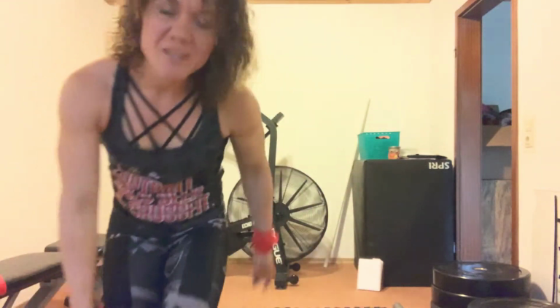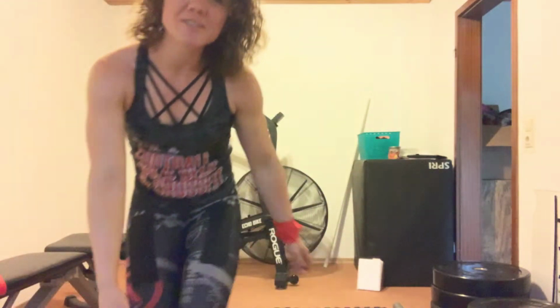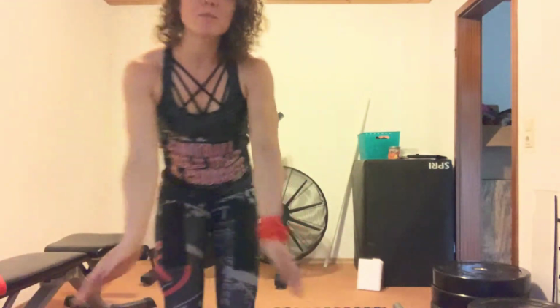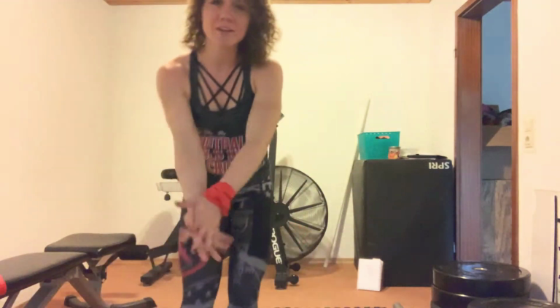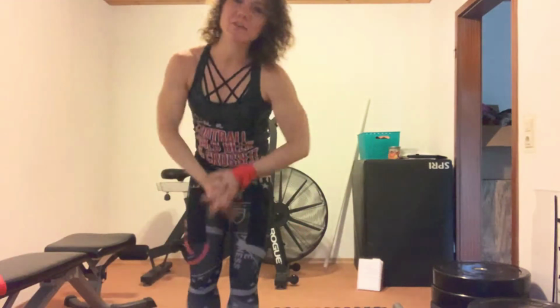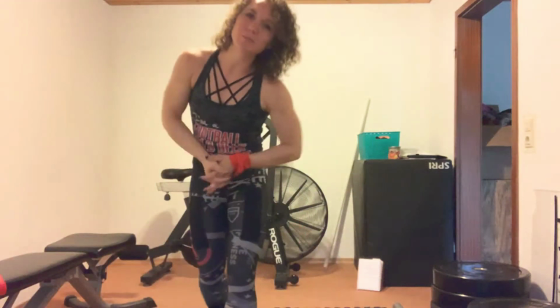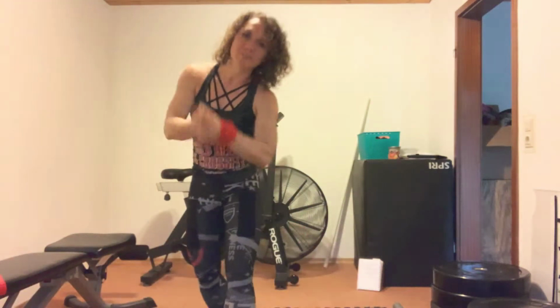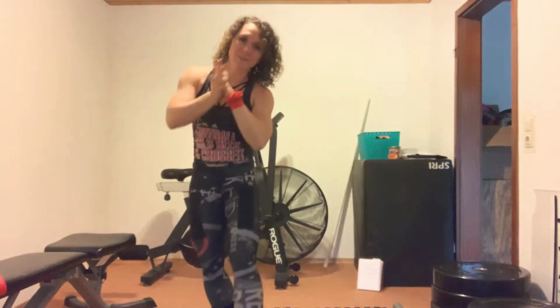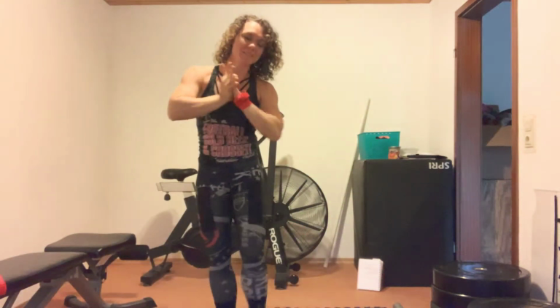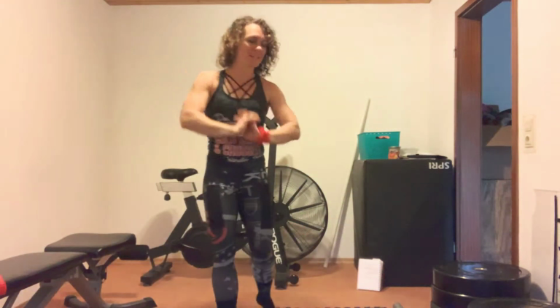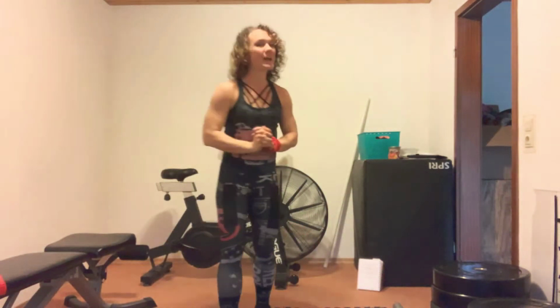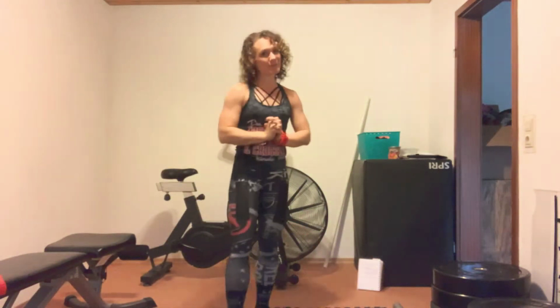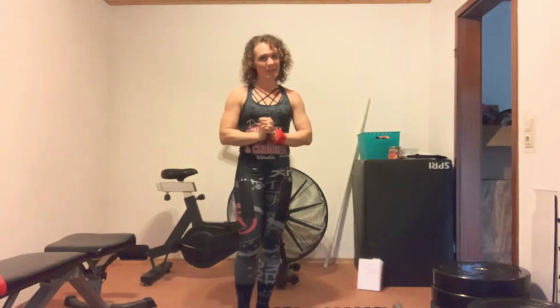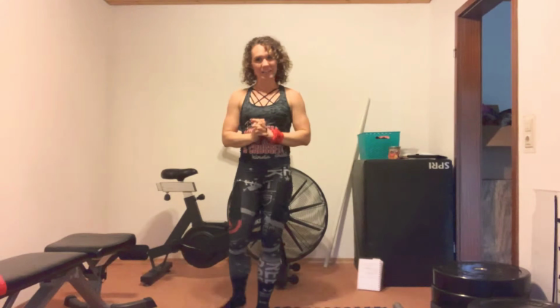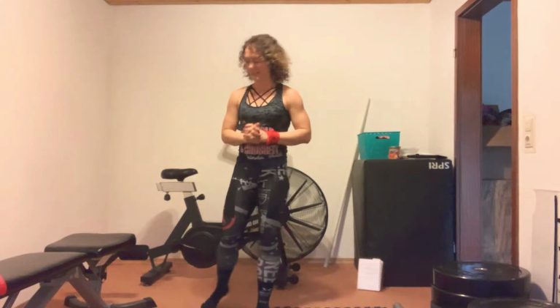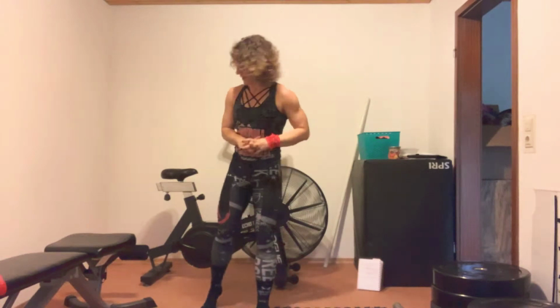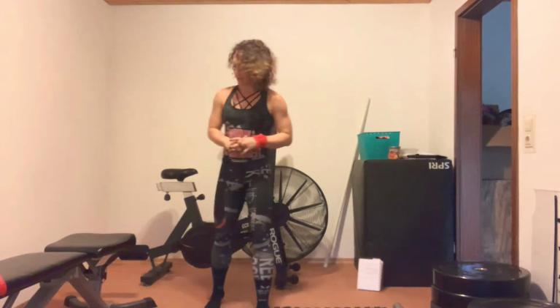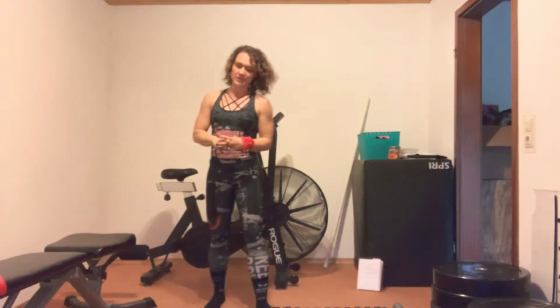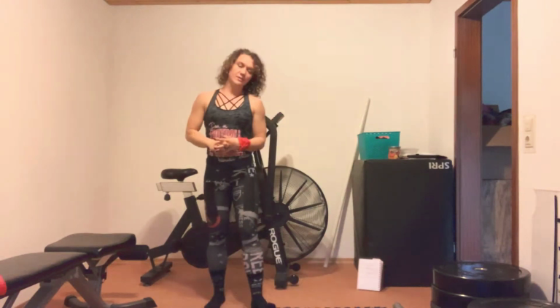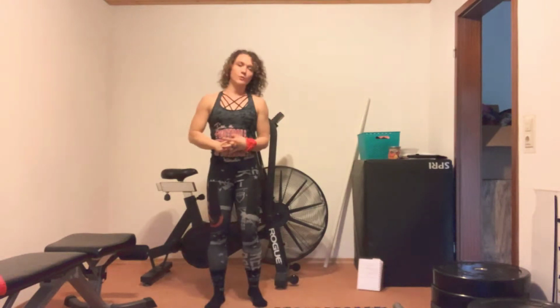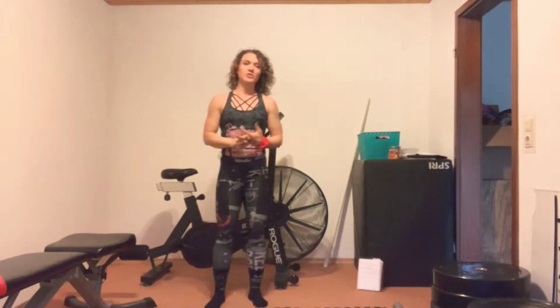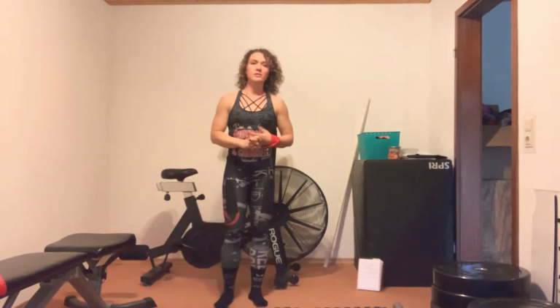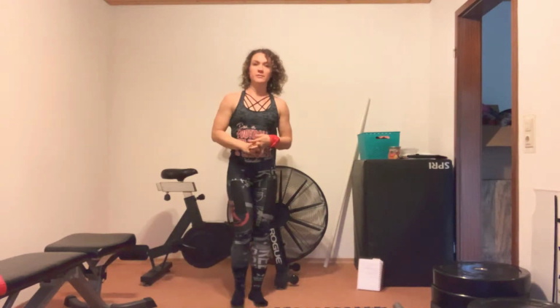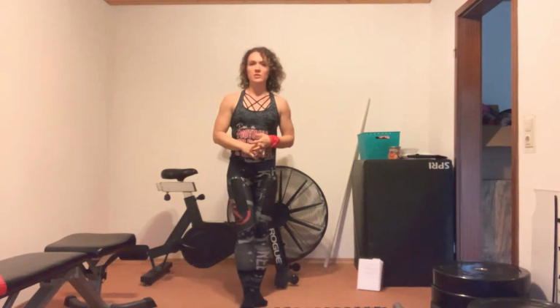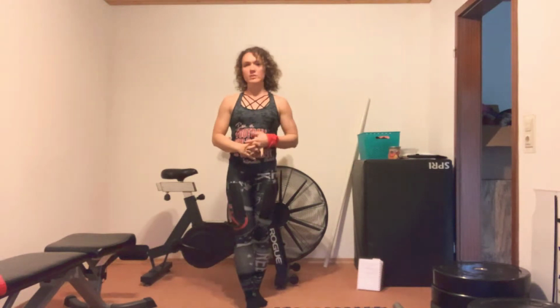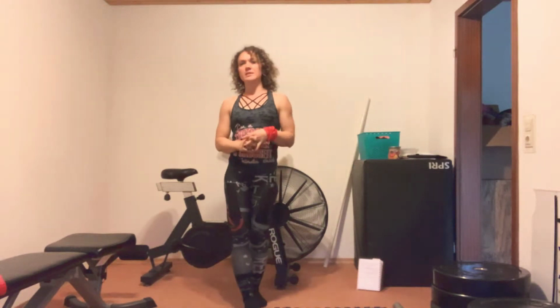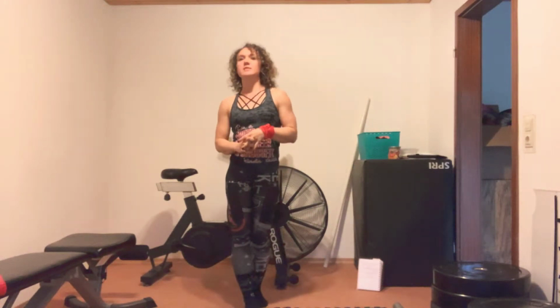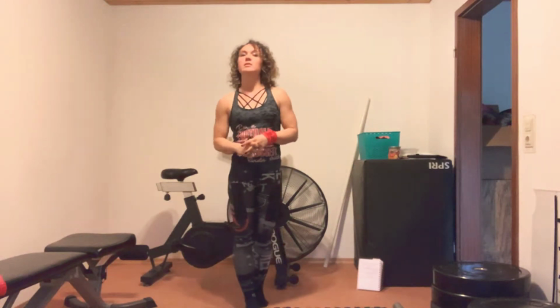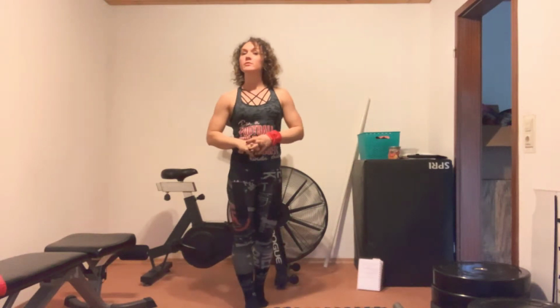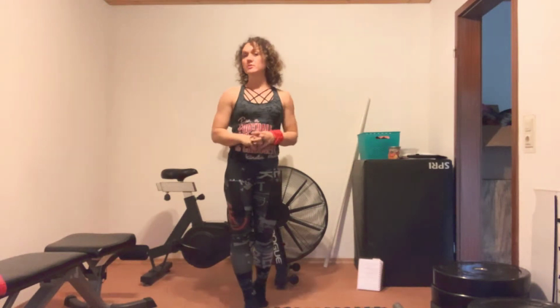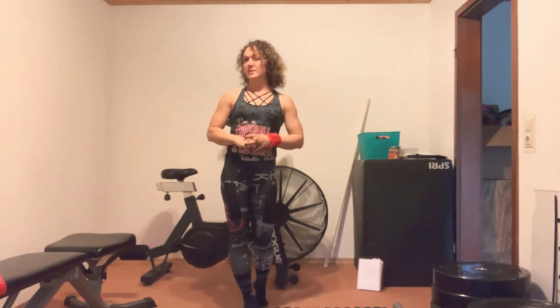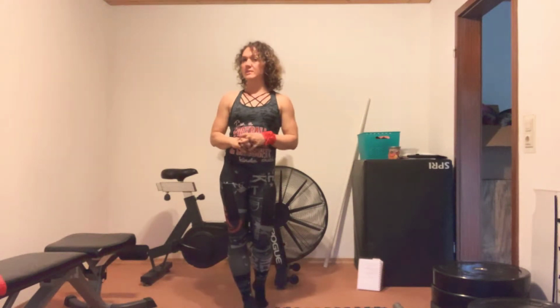Good morning, fire breathers. Happy Friday. This is for Jakaris Fit 2019 0426.